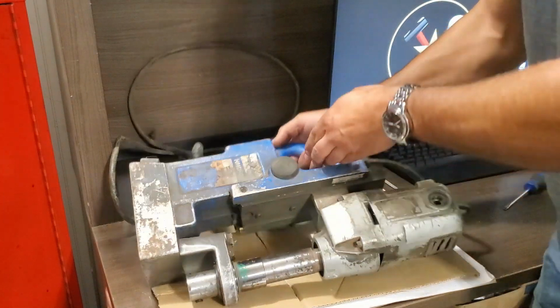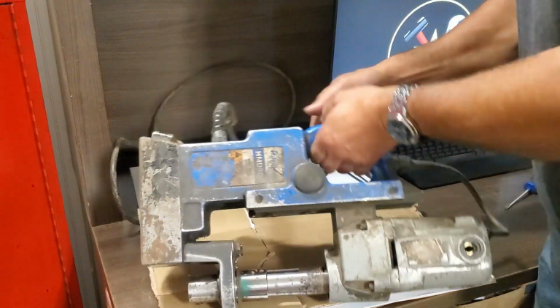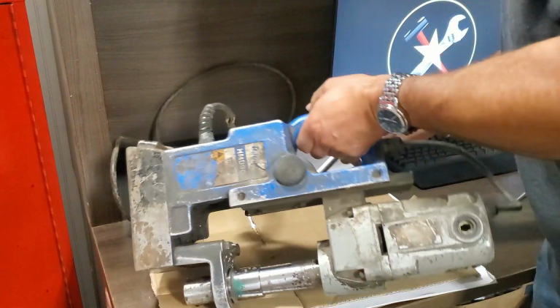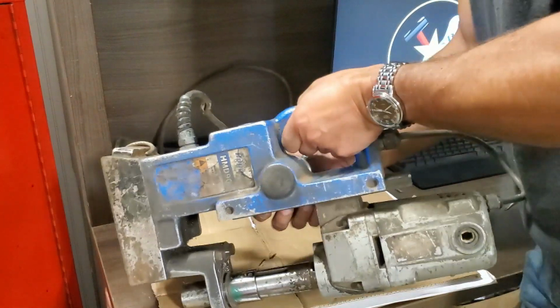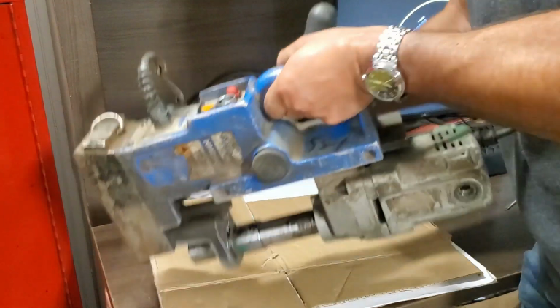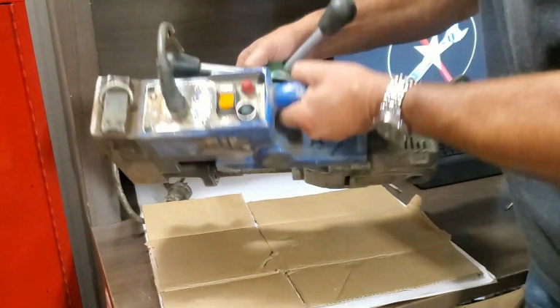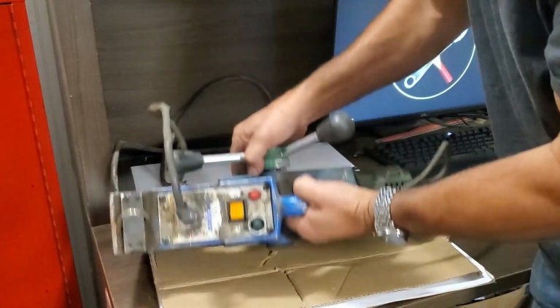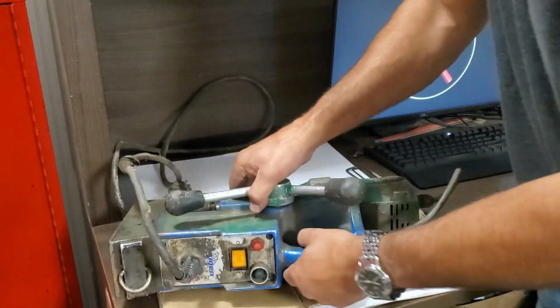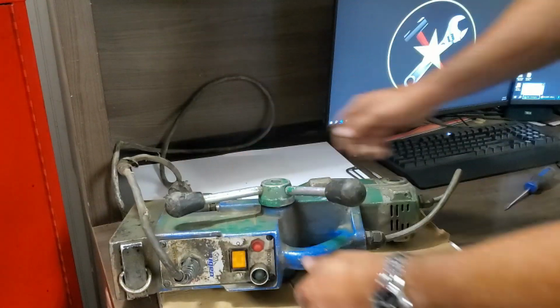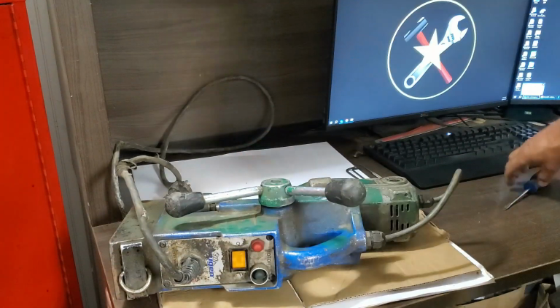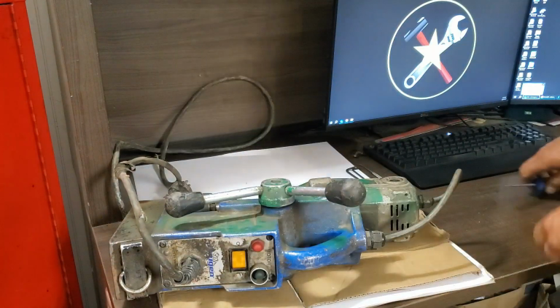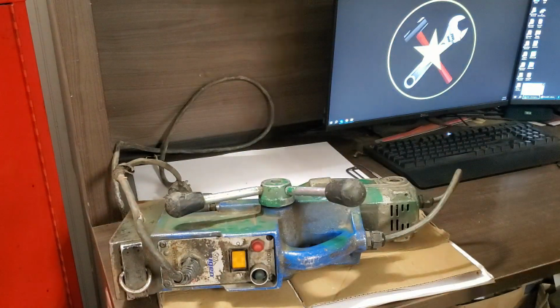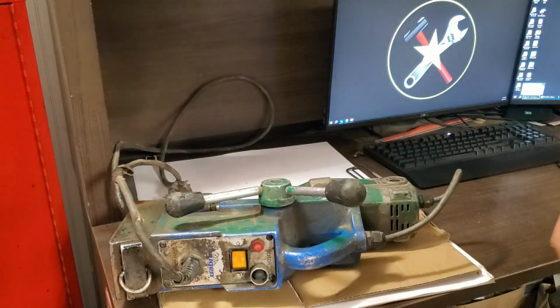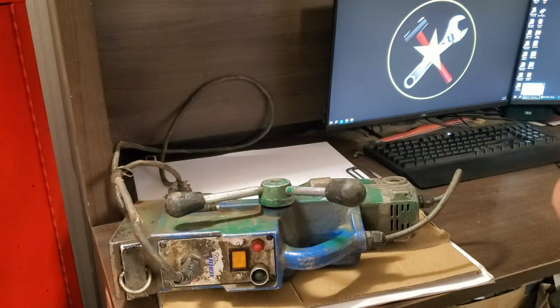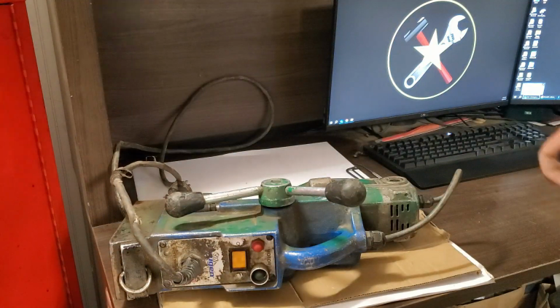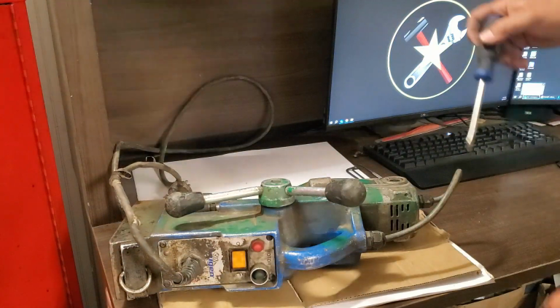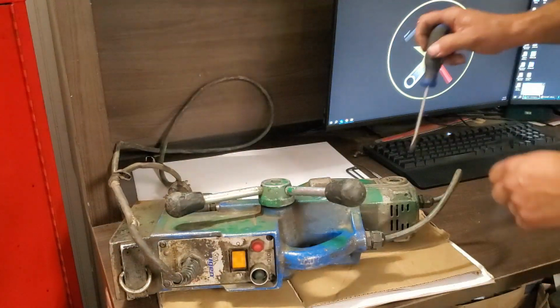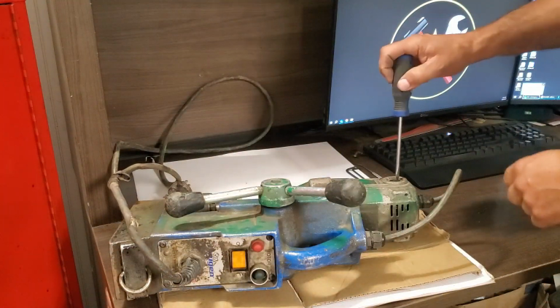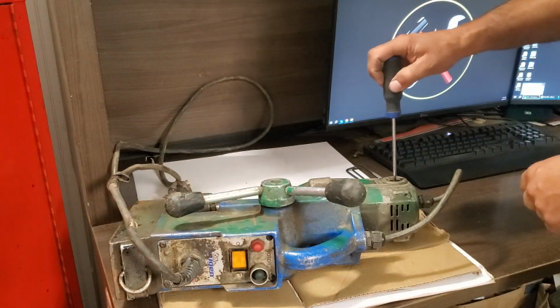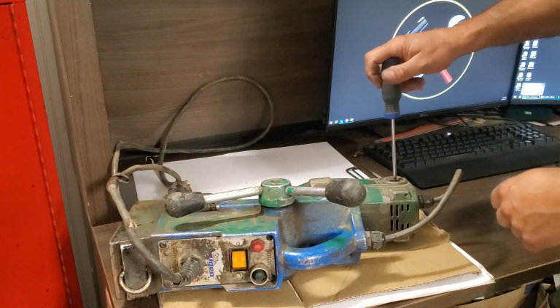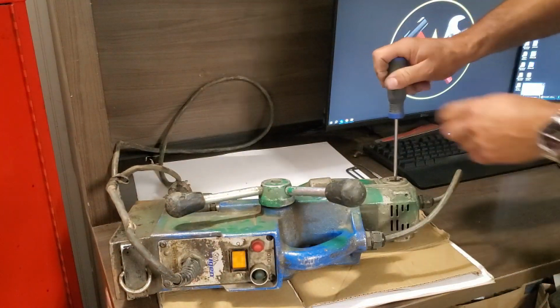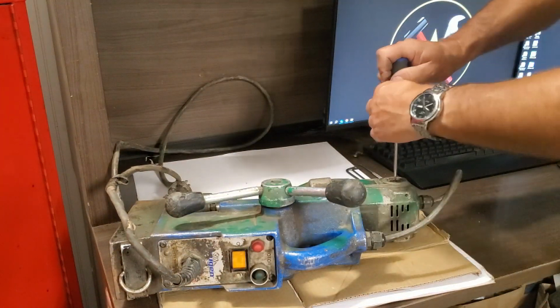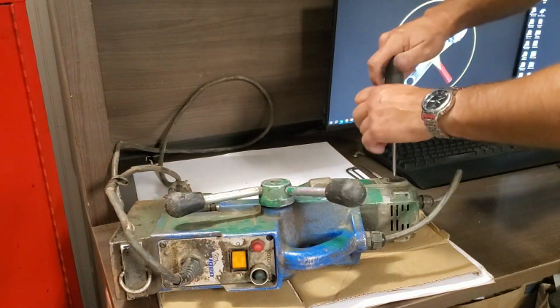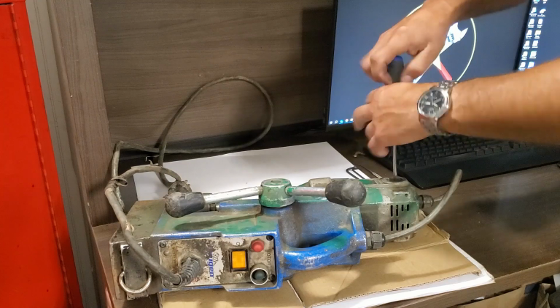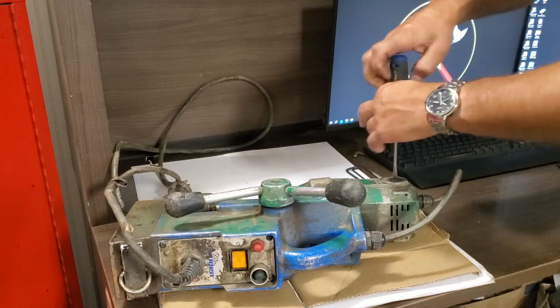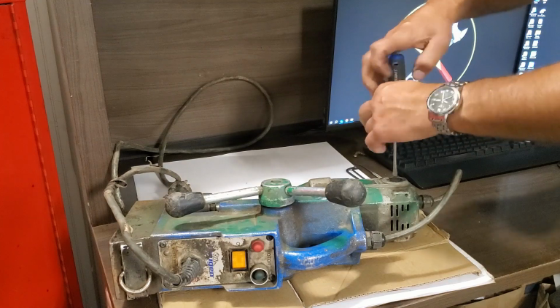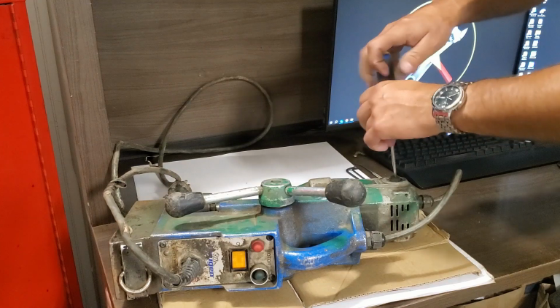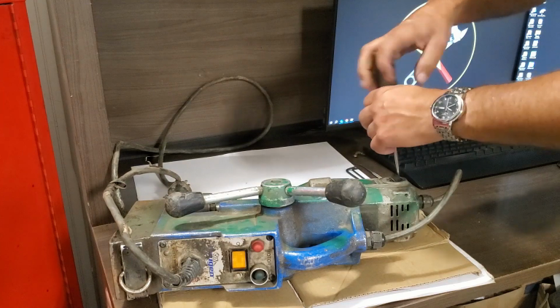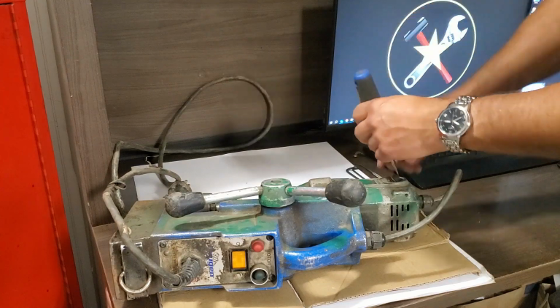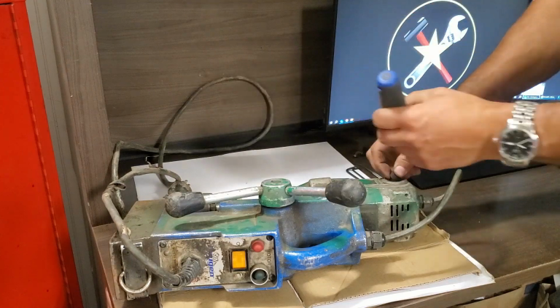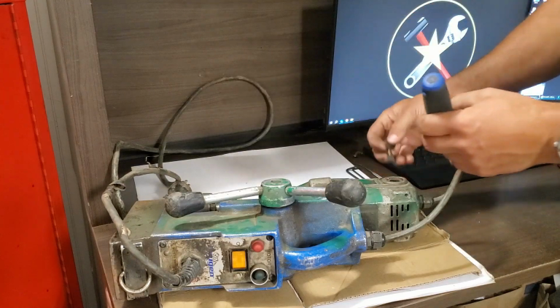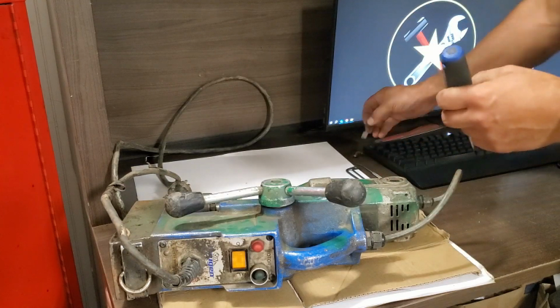I also like this method because you can inspect the brushes at the same time and rule those out as the cause of the malfunction.